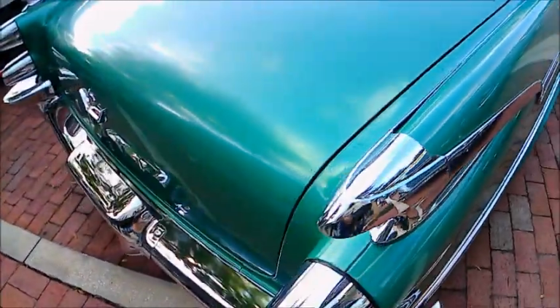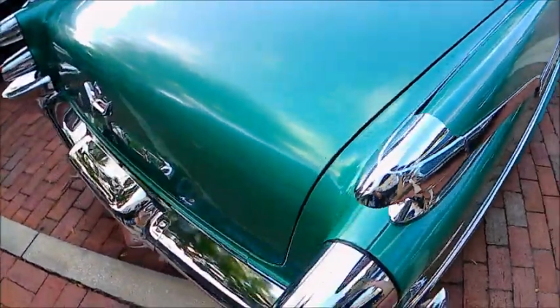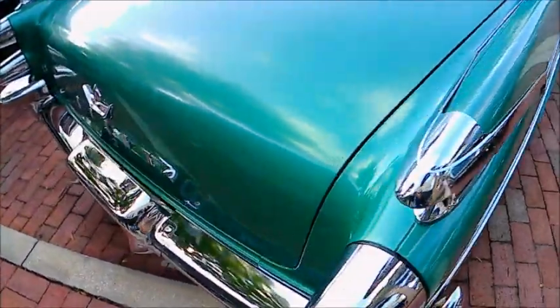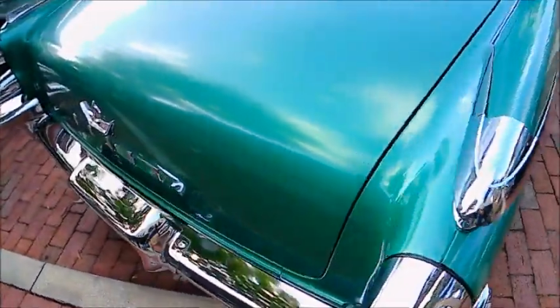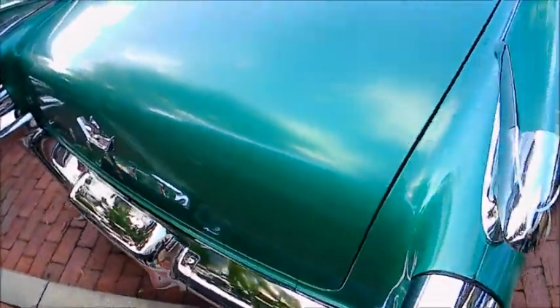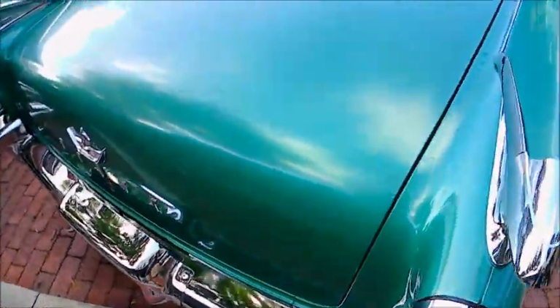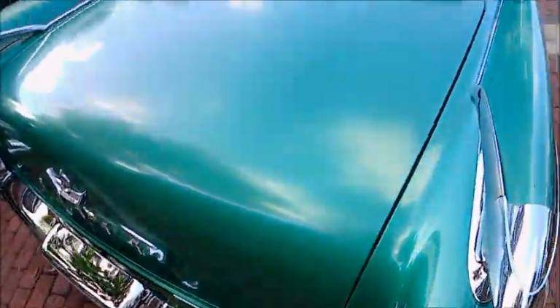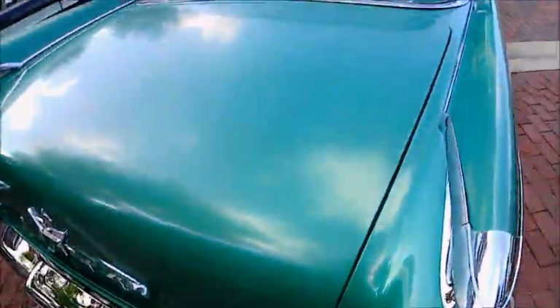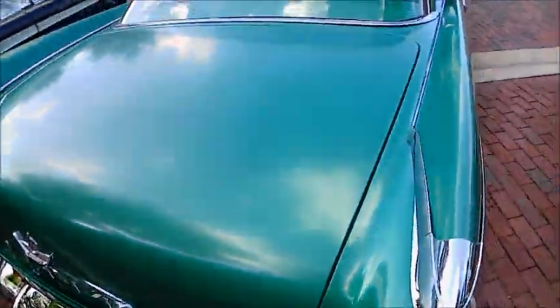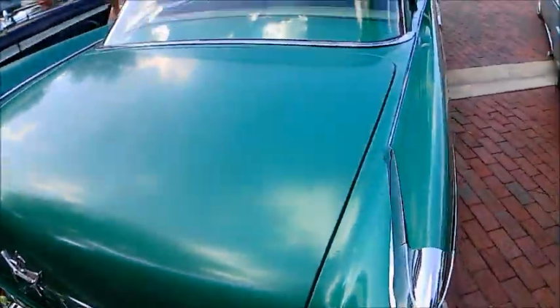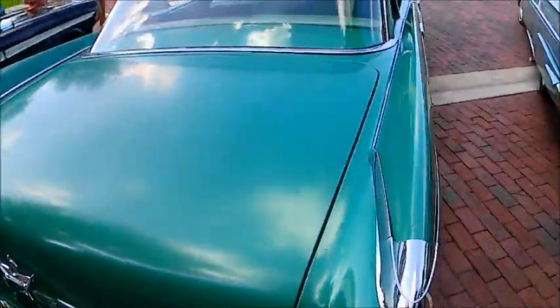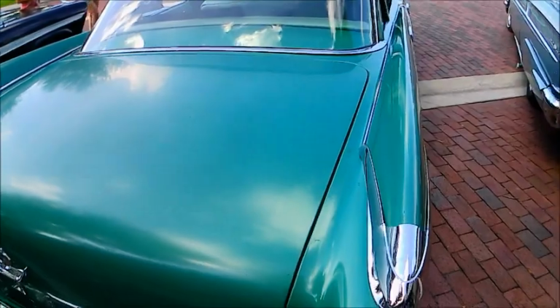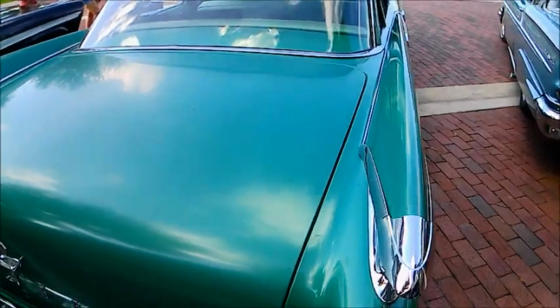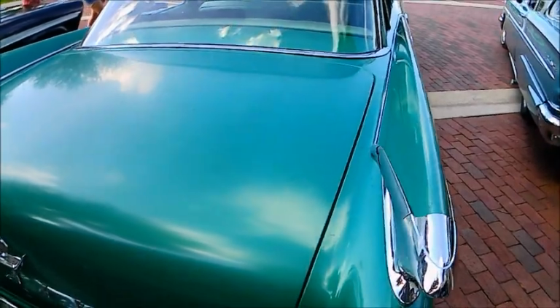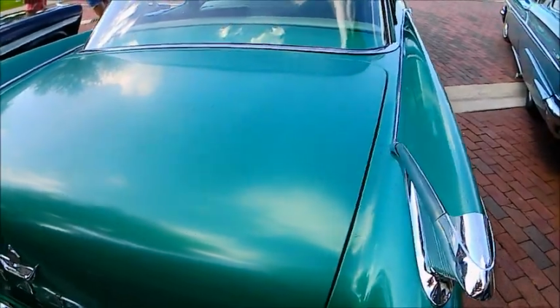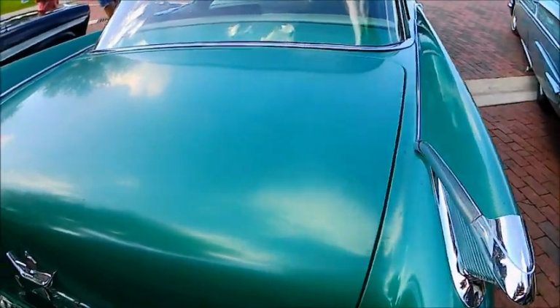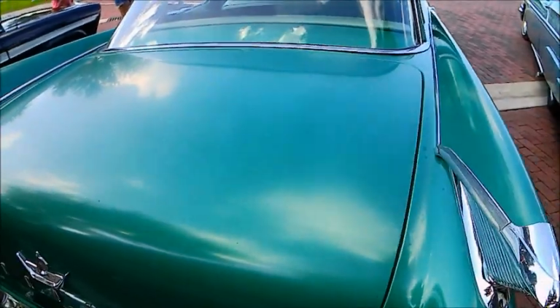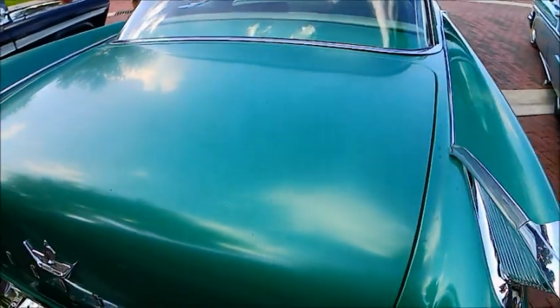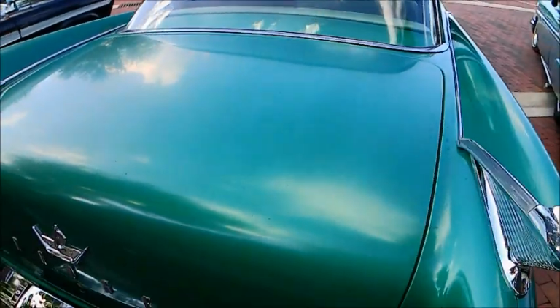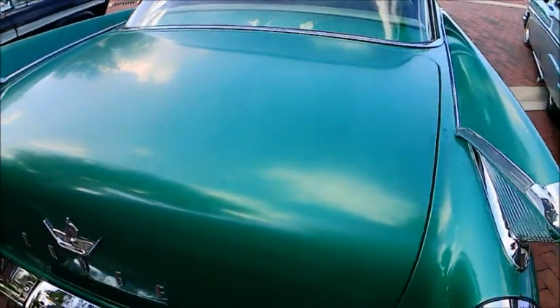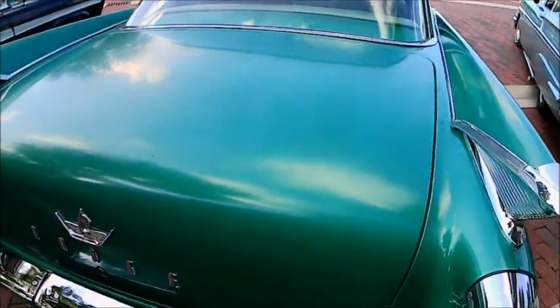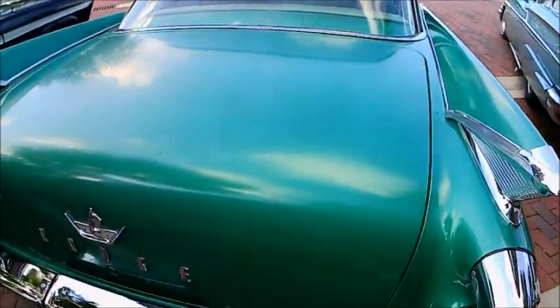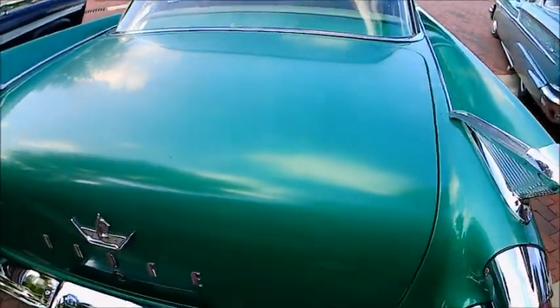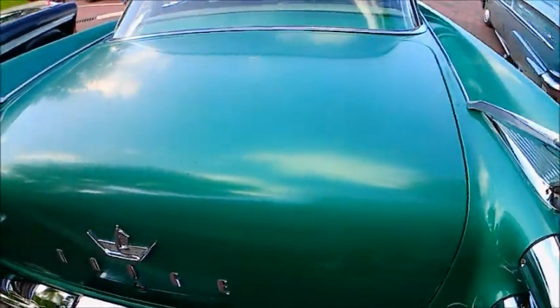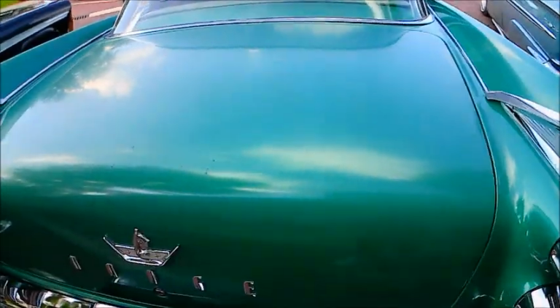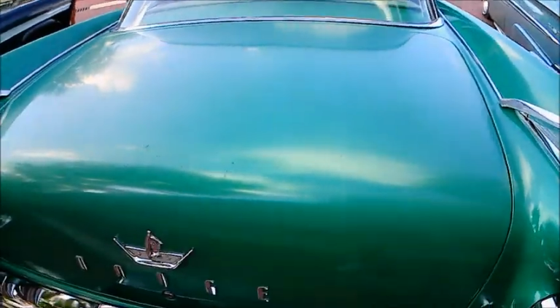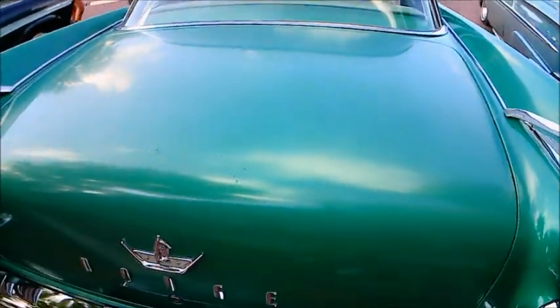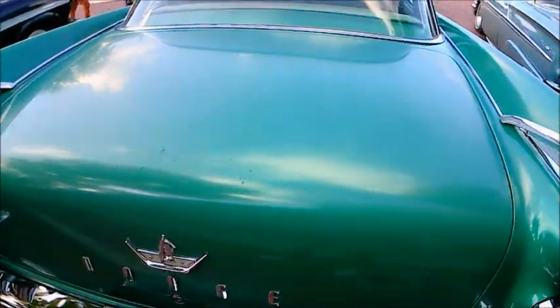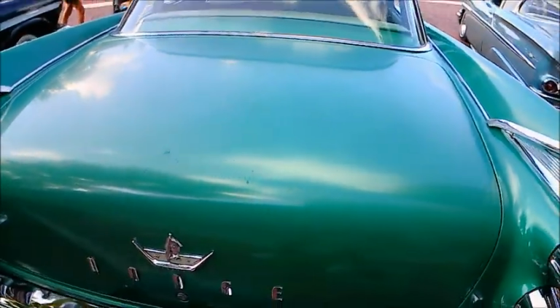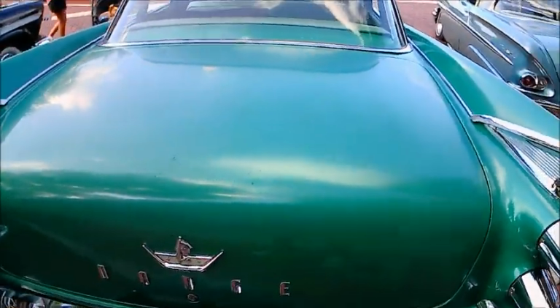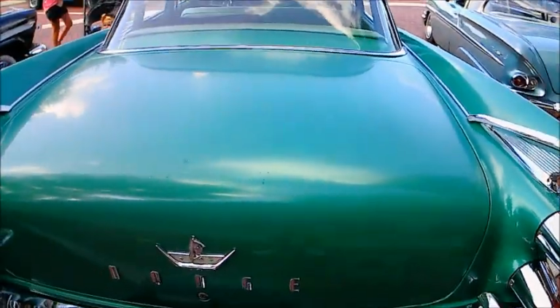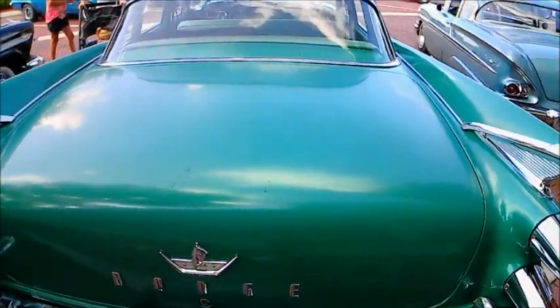And of course the tail lights — we have the fins. And do we have fins!